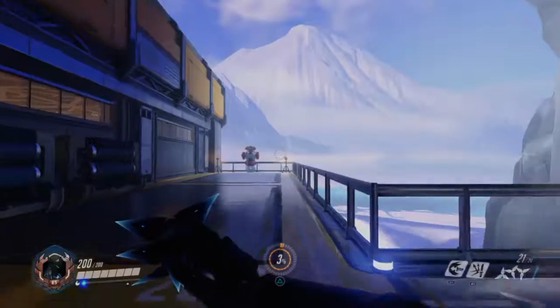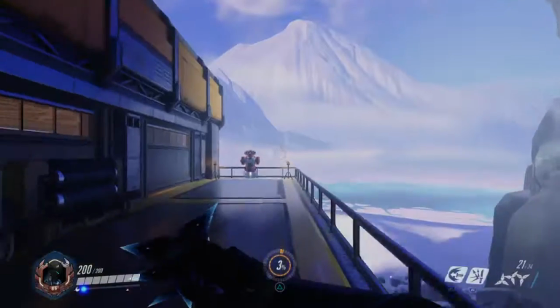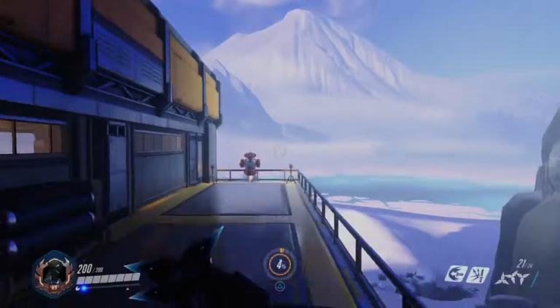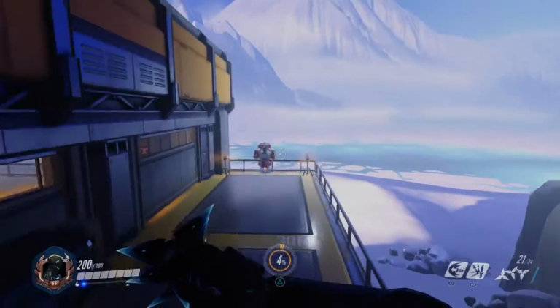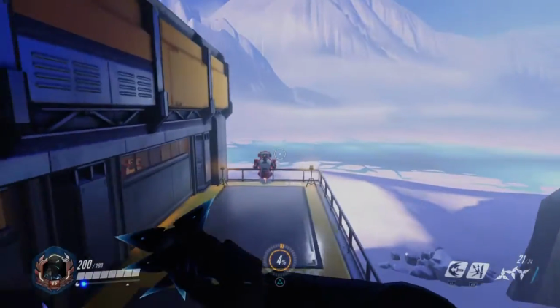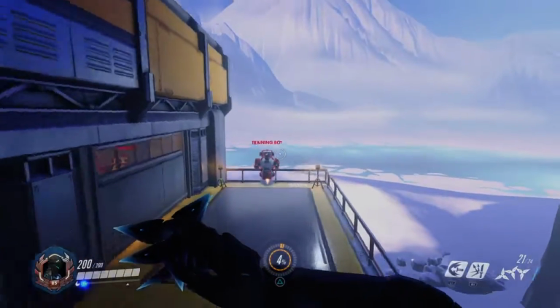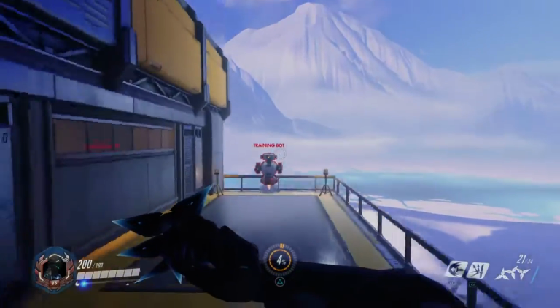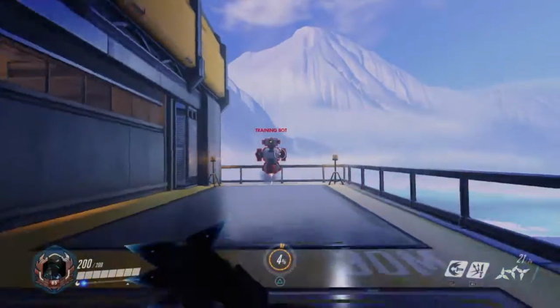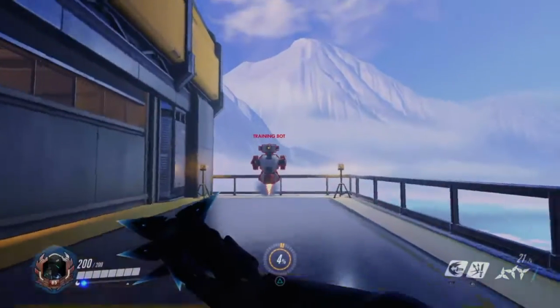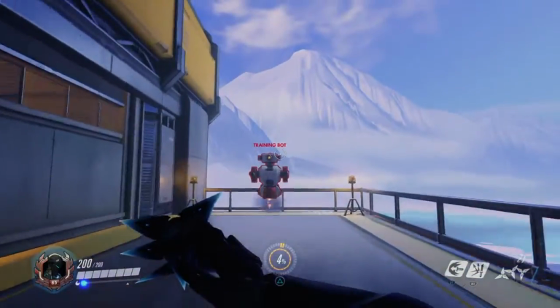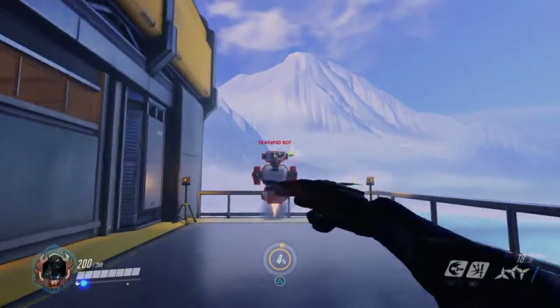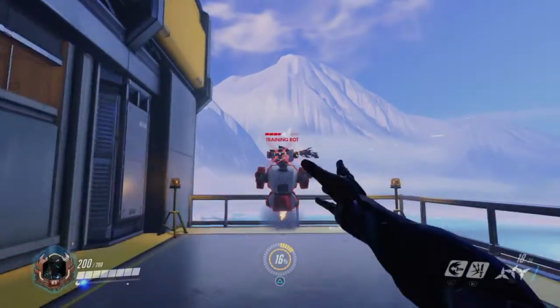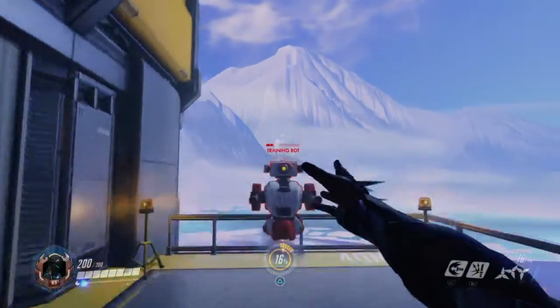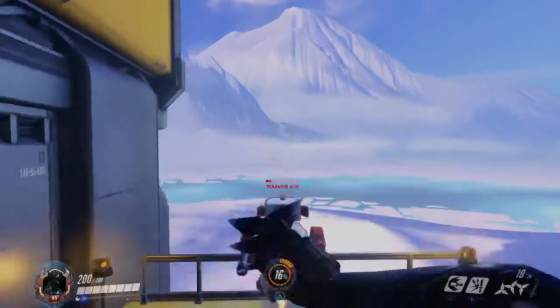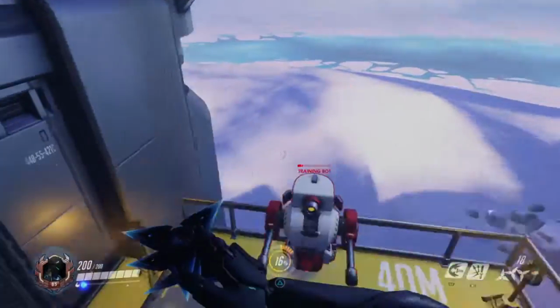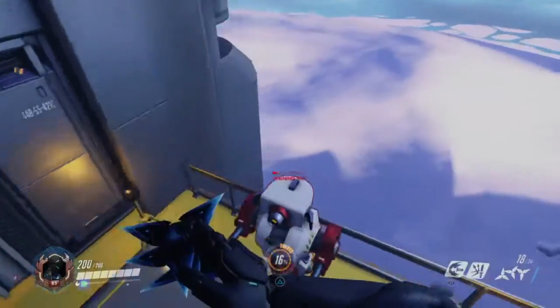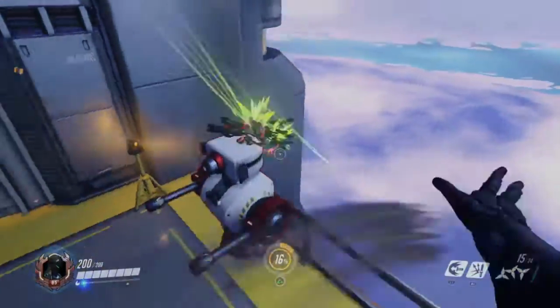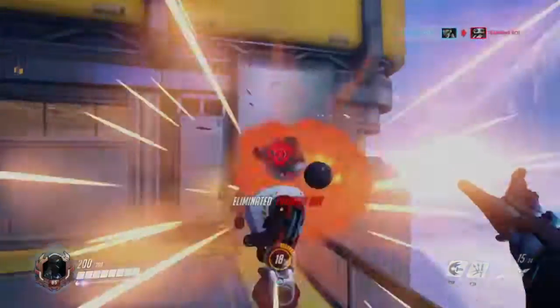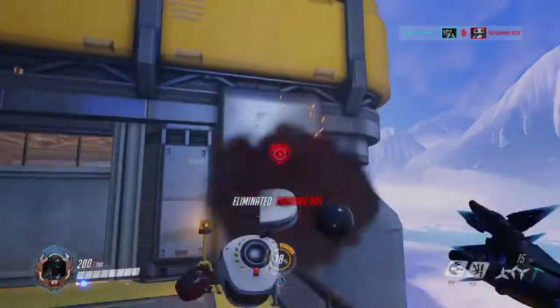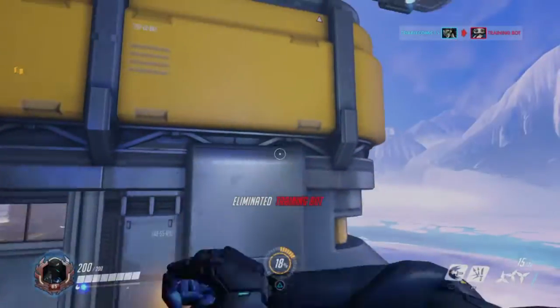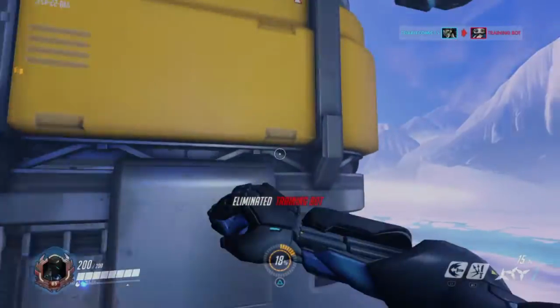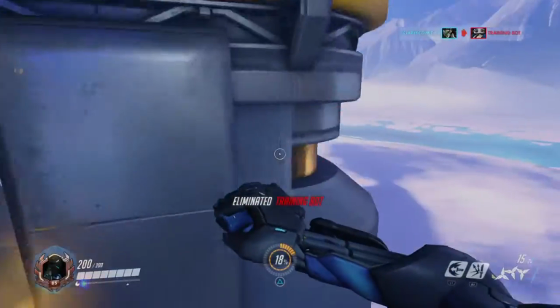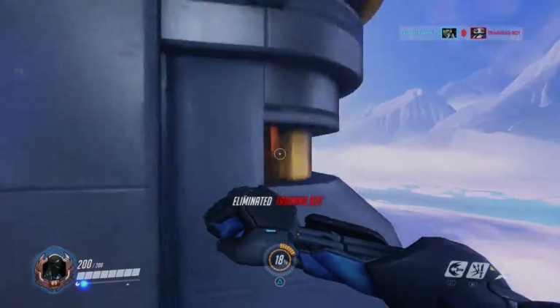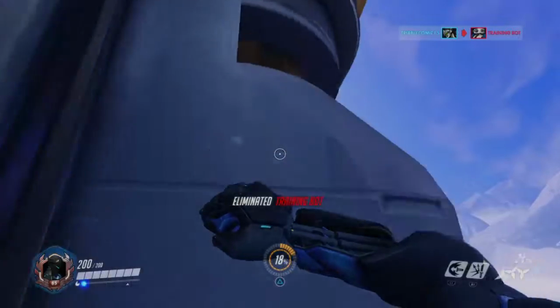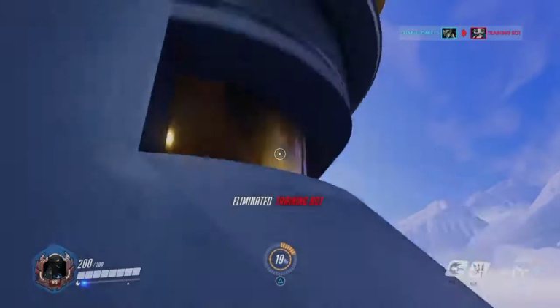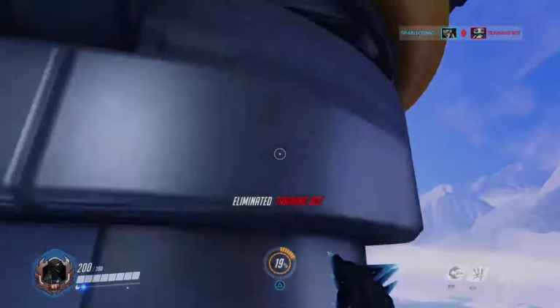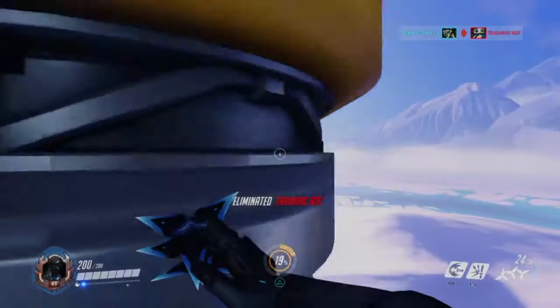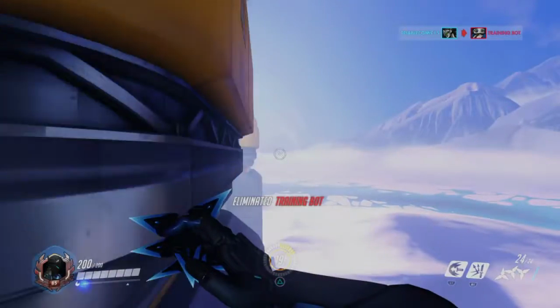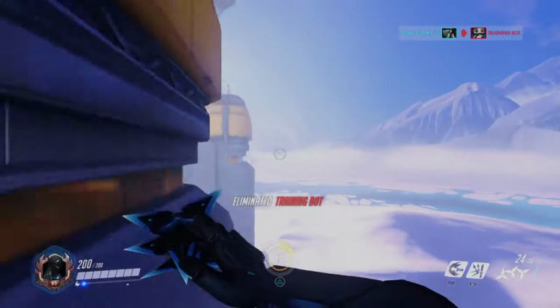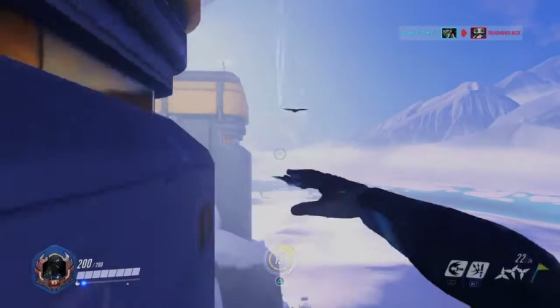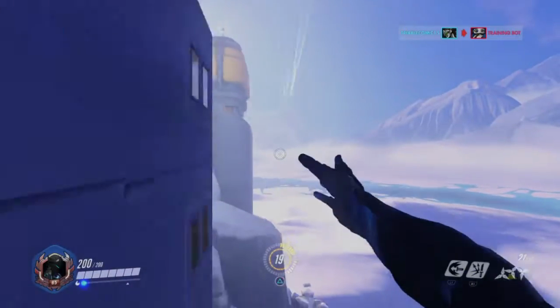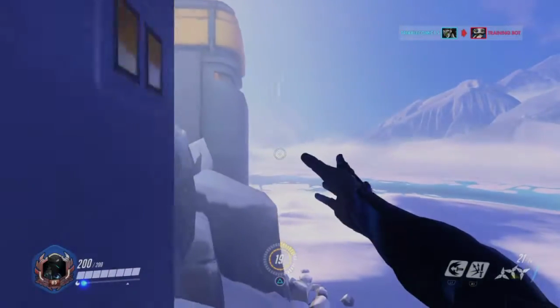Hey guys, welcome back to another video. It's my select Brastophanjay, and today I'm going to be showing you guys how to use Genji's ultimate properly.